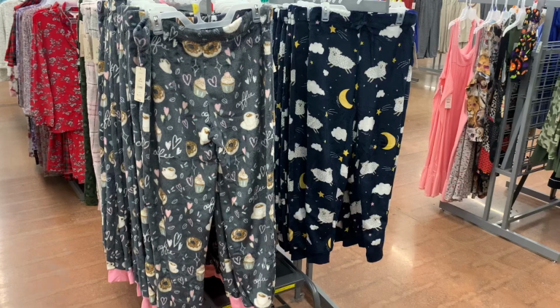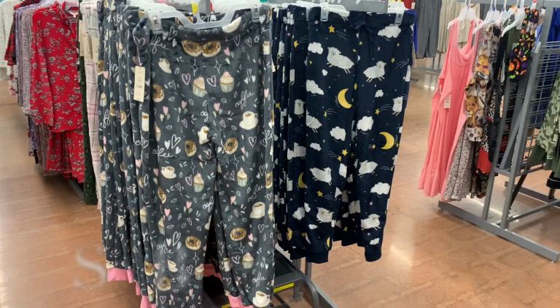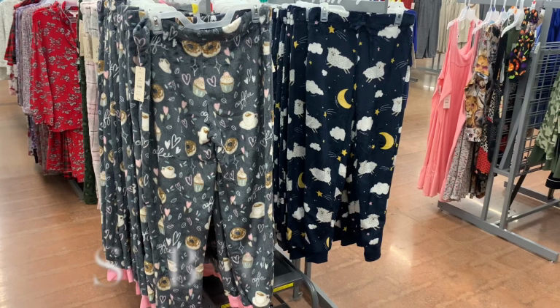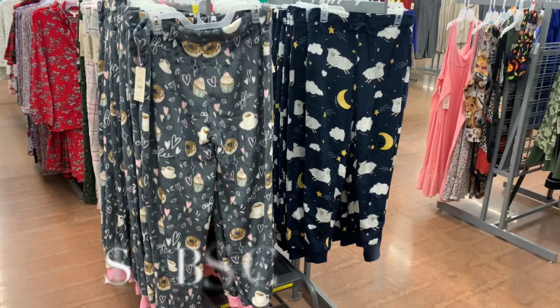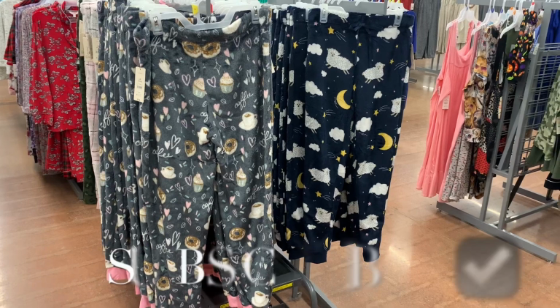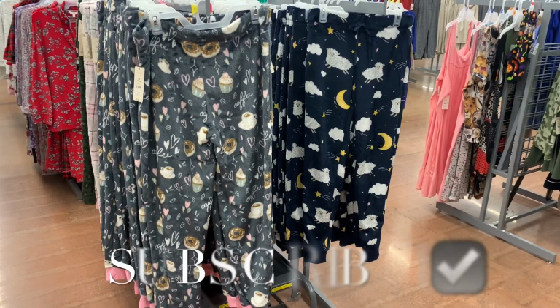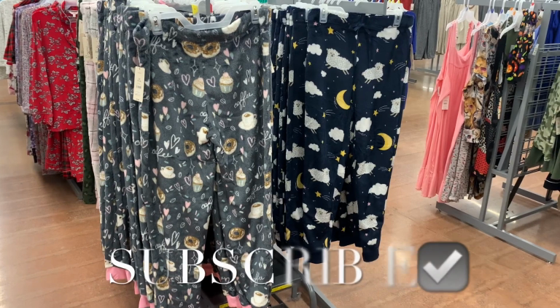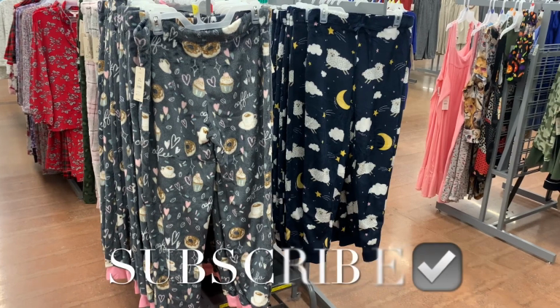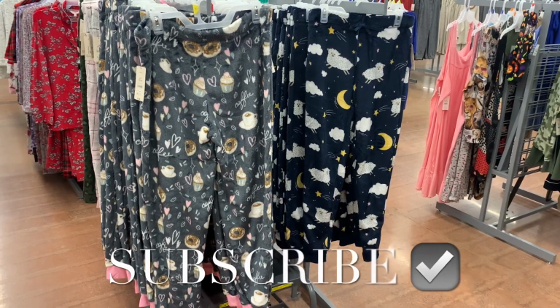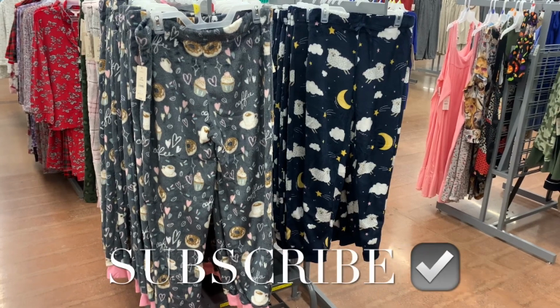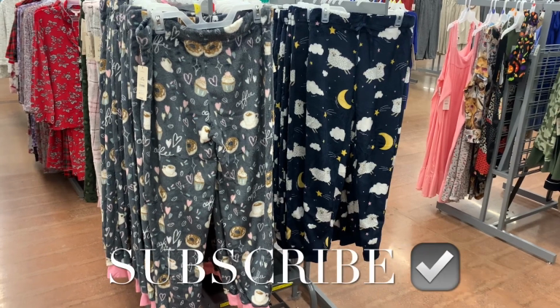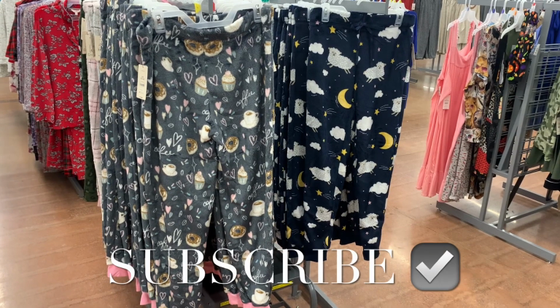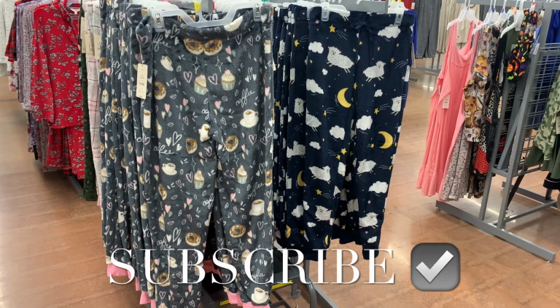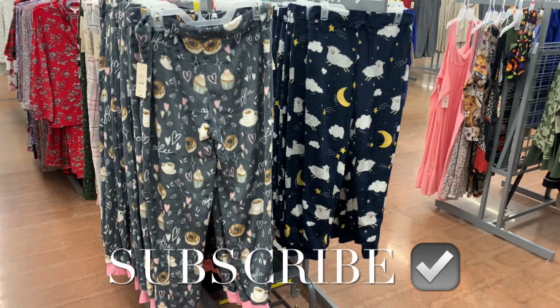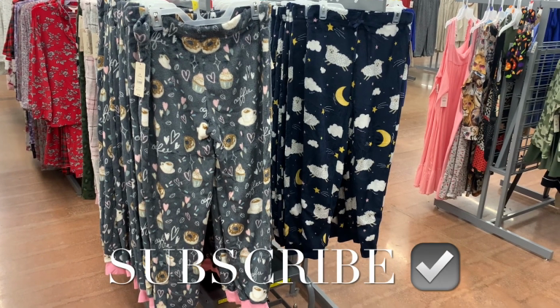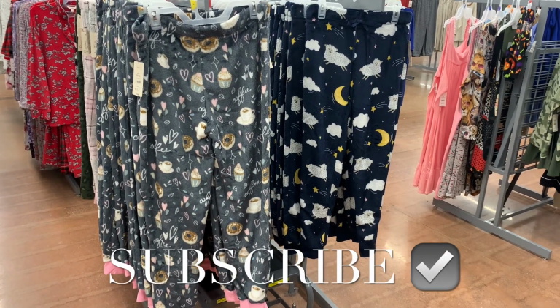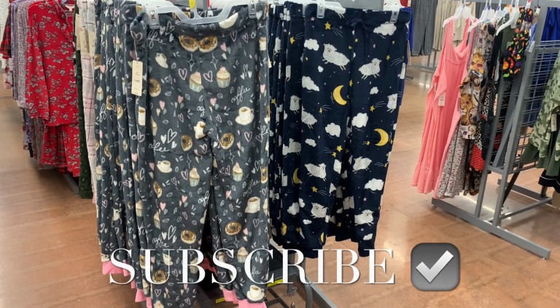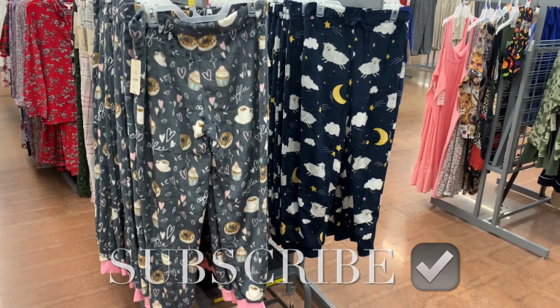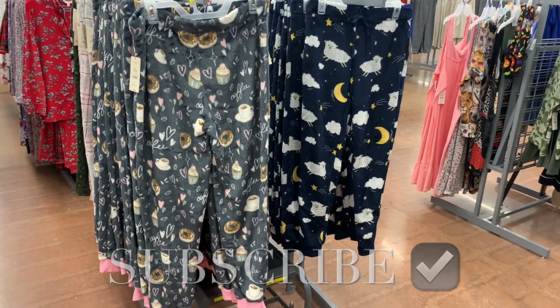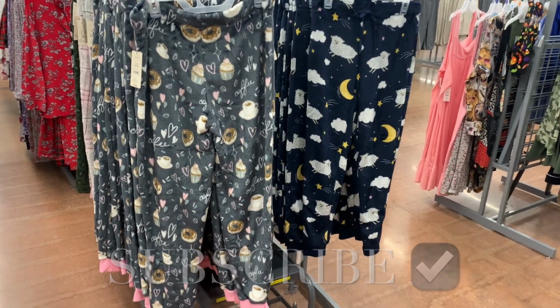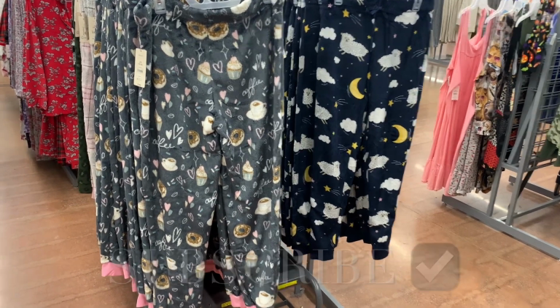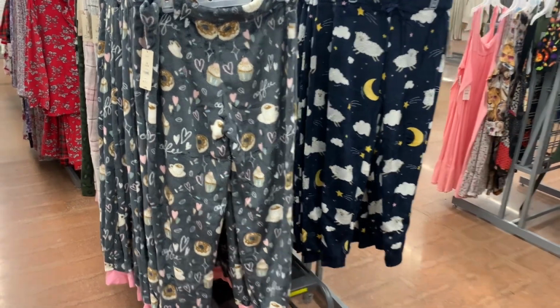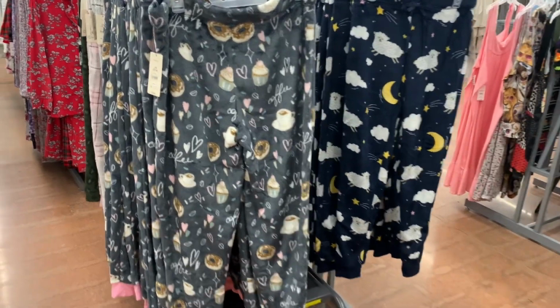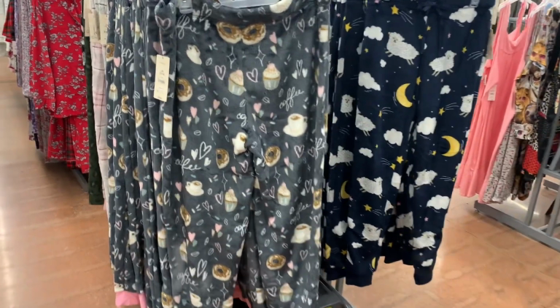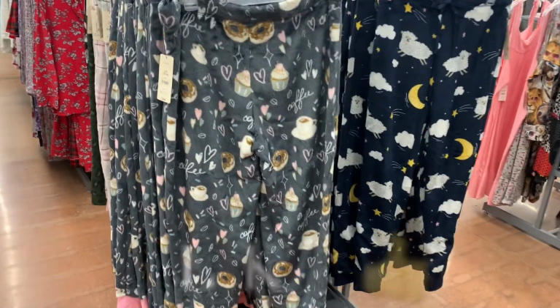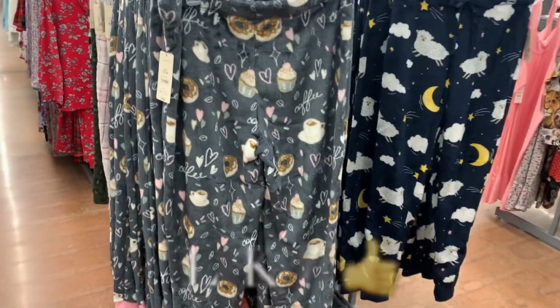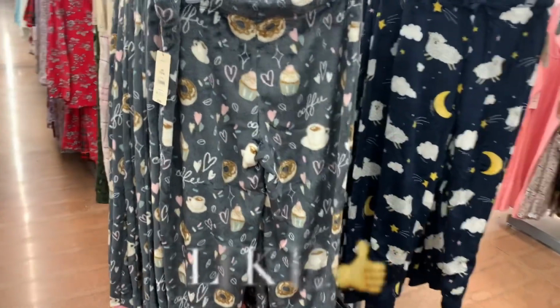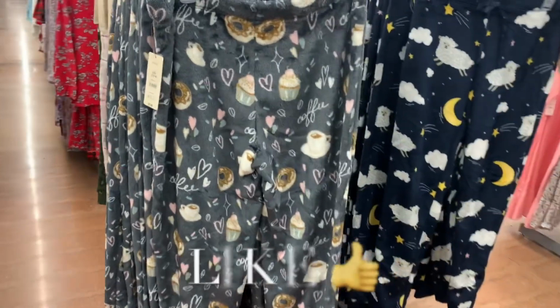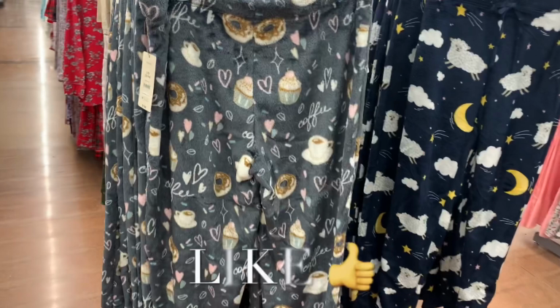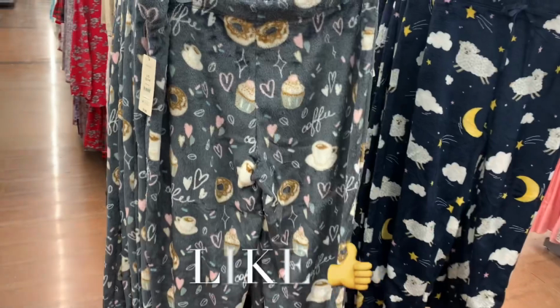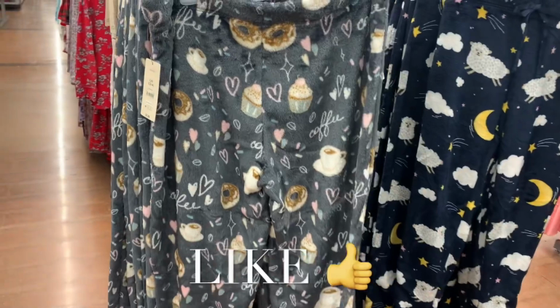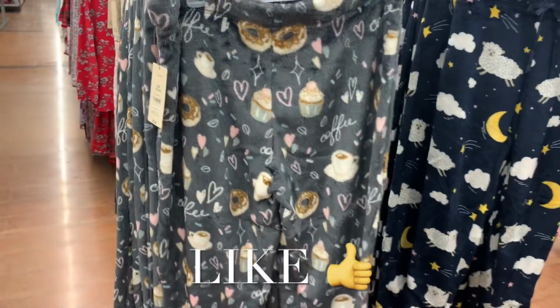Hey, welcome back to my channel. I'm at Walmart and I want to see what's new in the pajamas. They actually have a lot of new options.